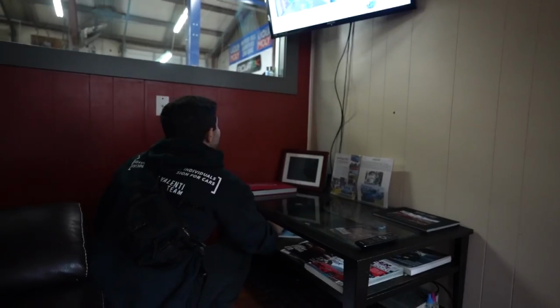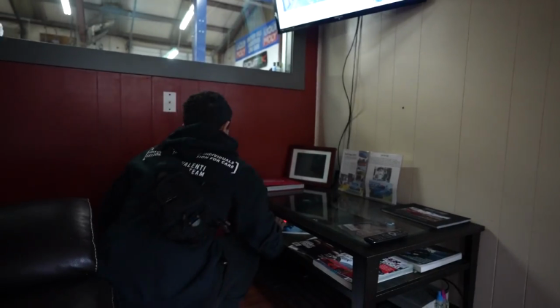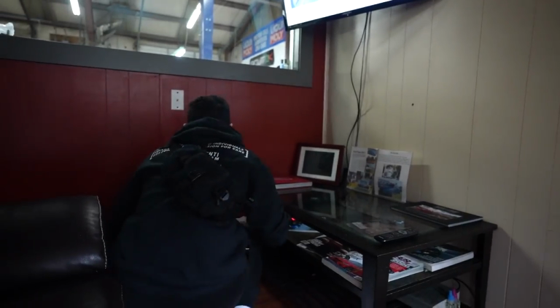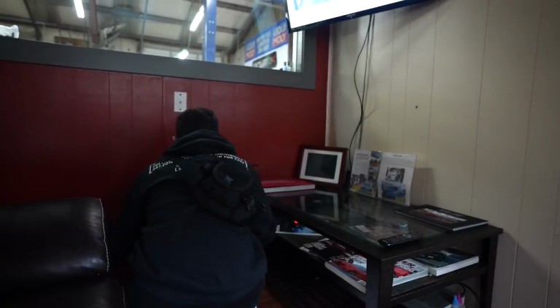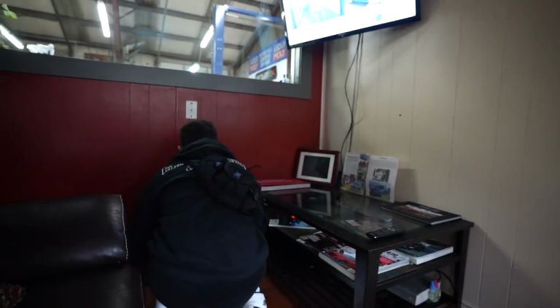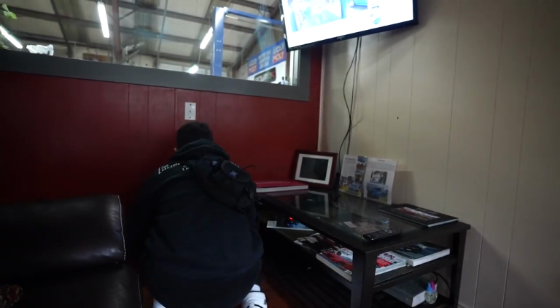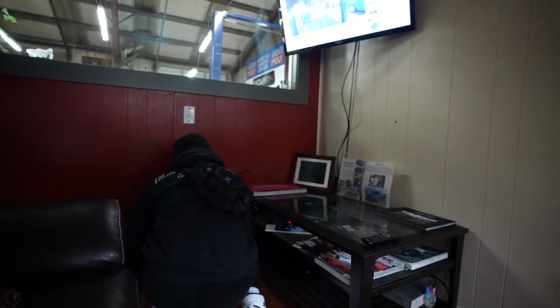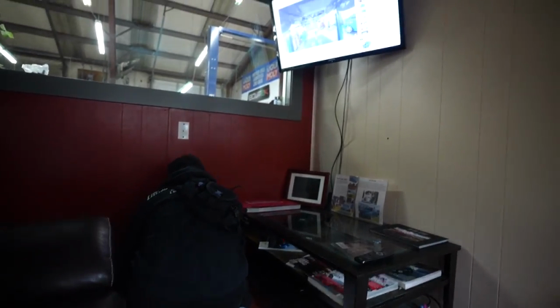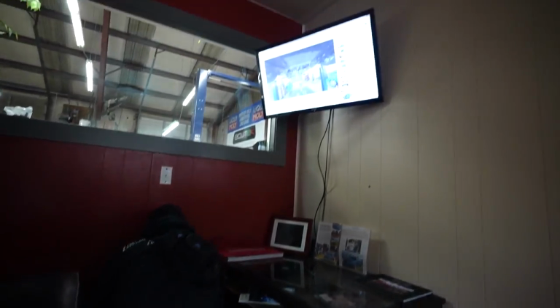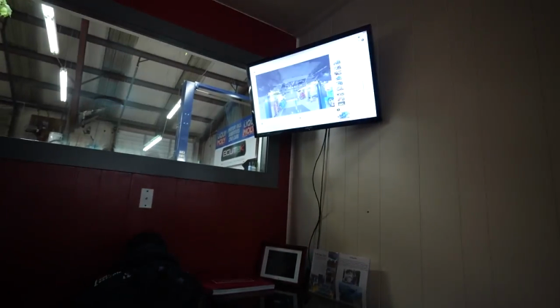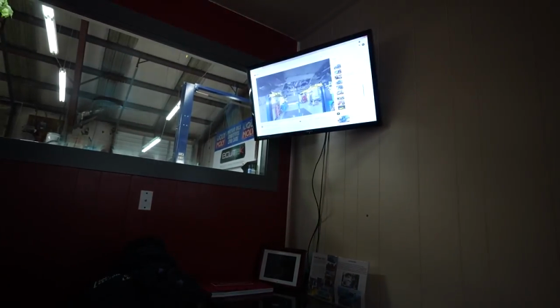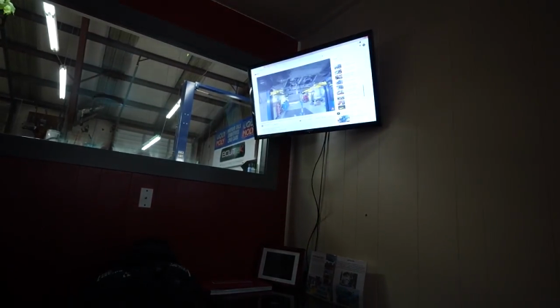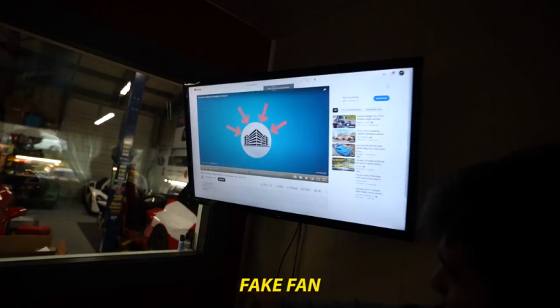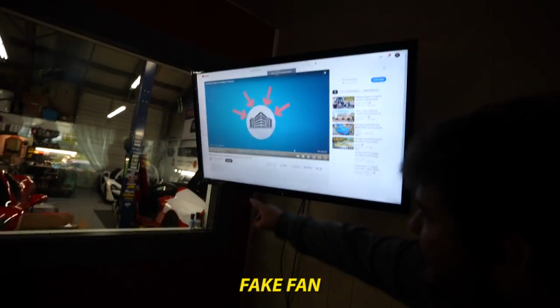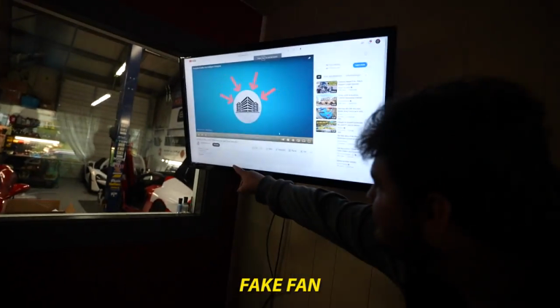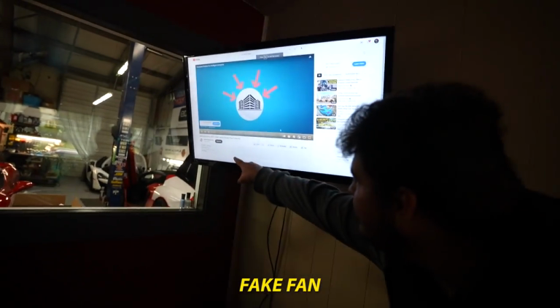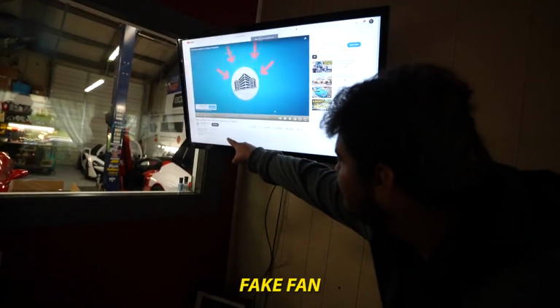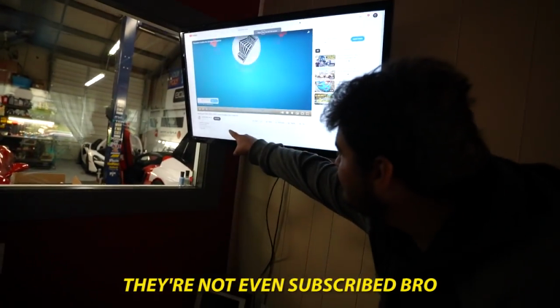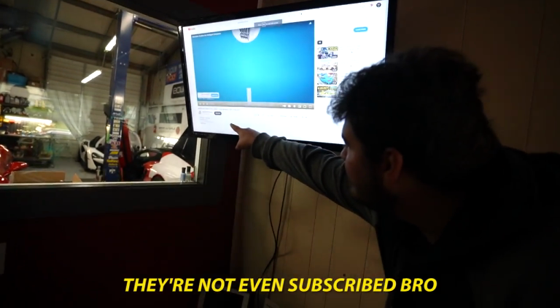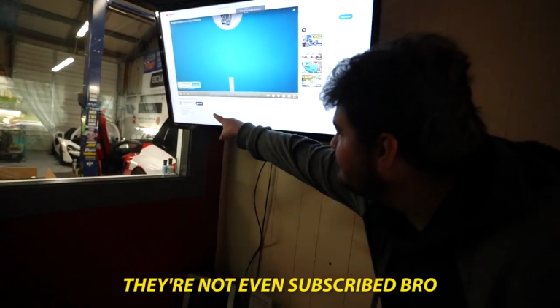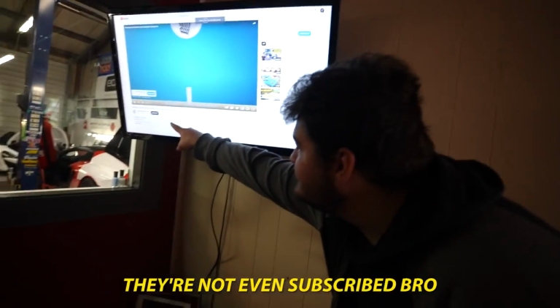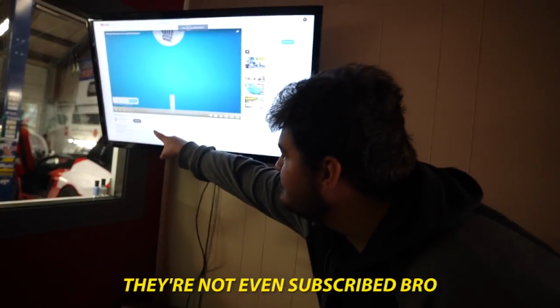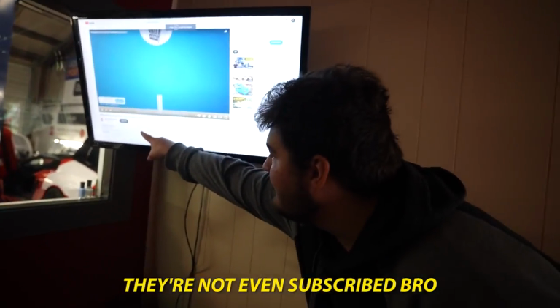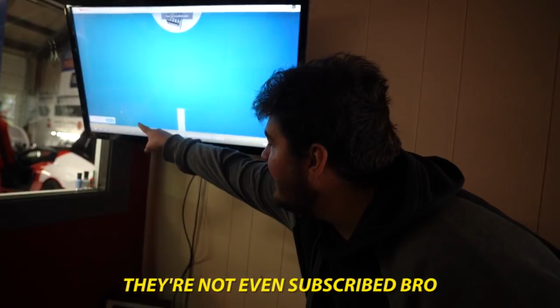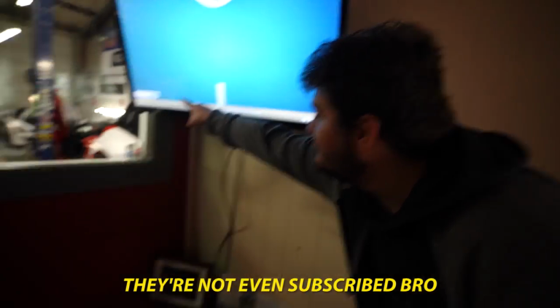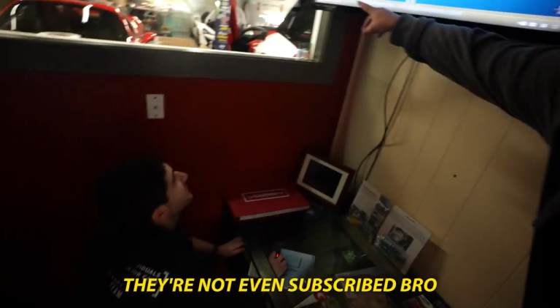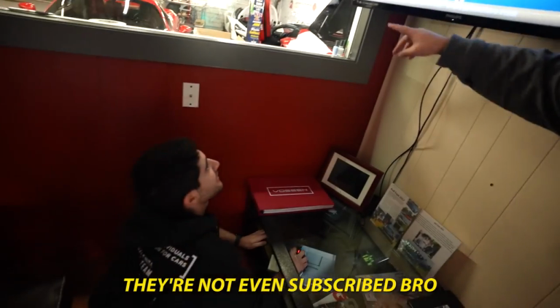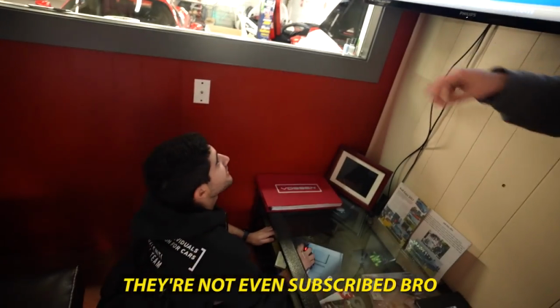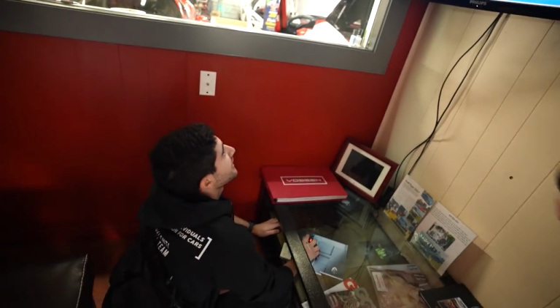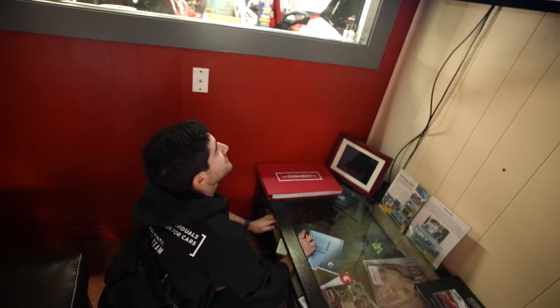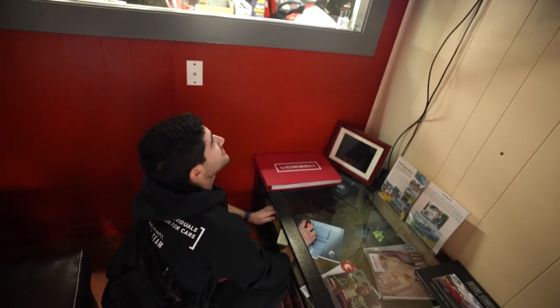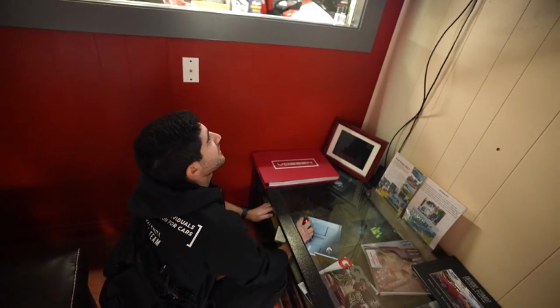Plug in the latest Sheepy install video. Fake fan — they're not even subscribed, bro. I'm subscribing.